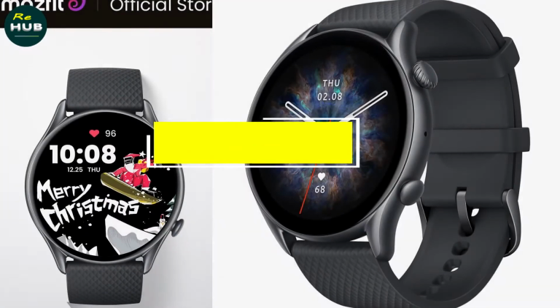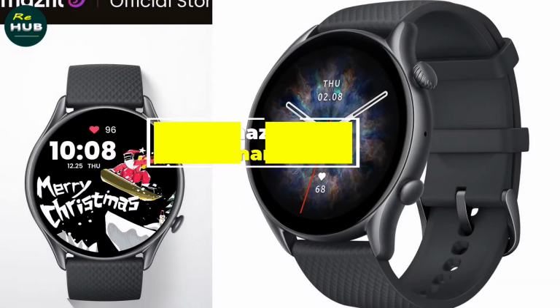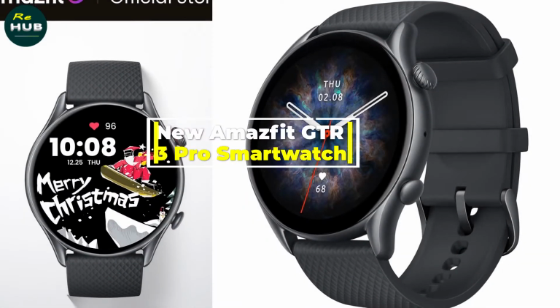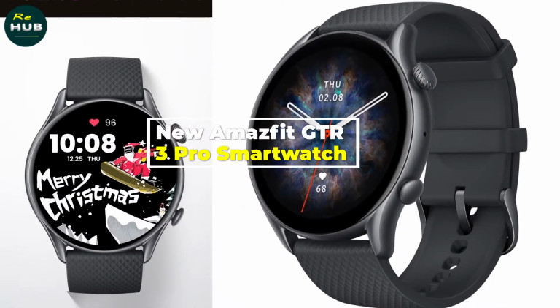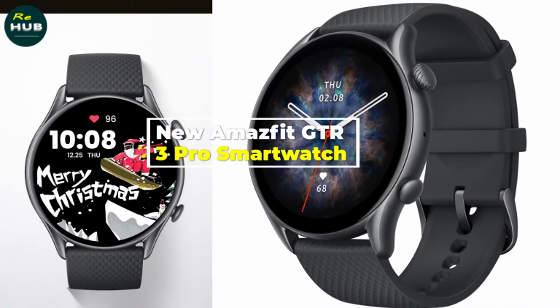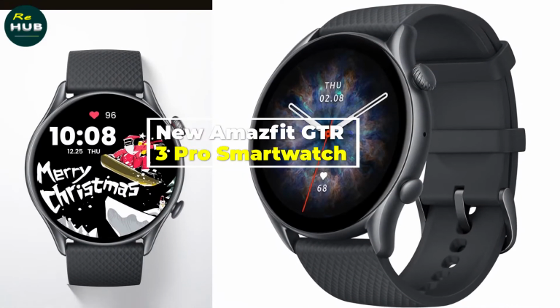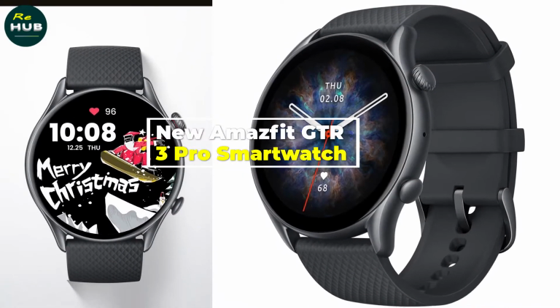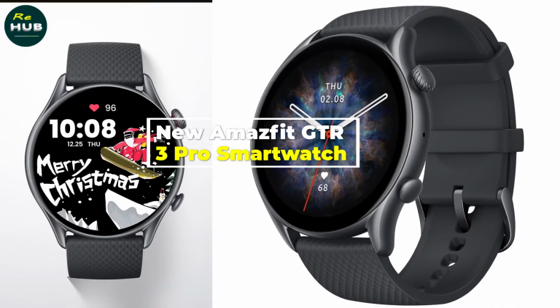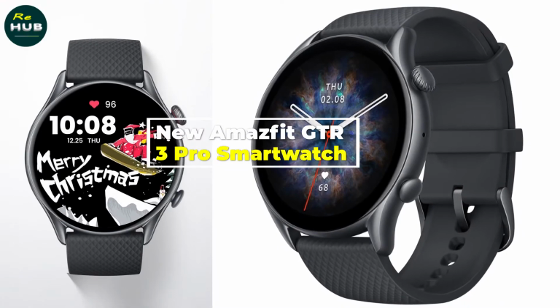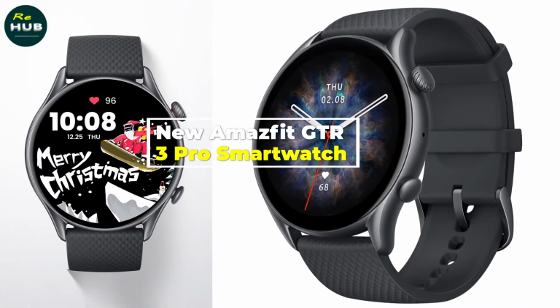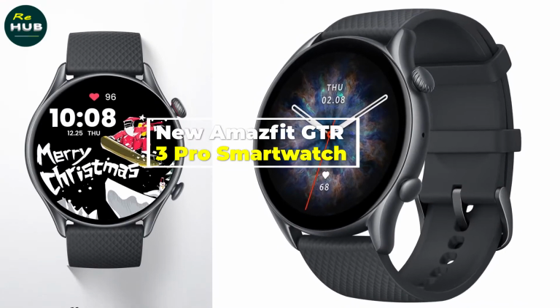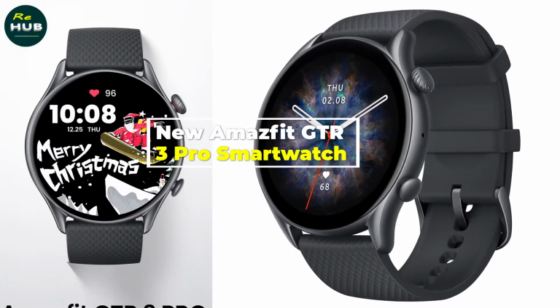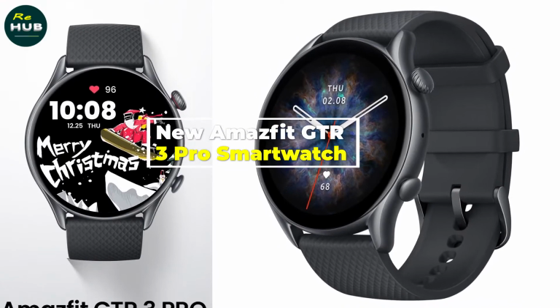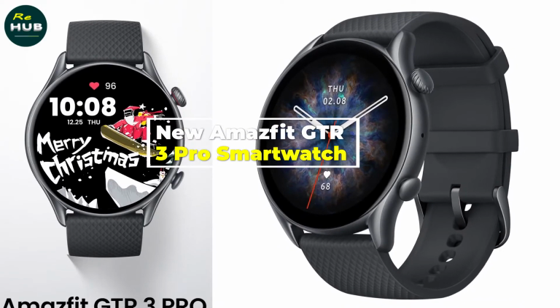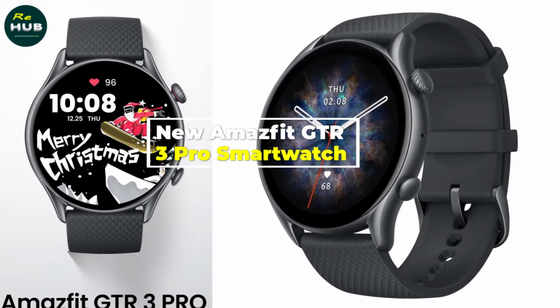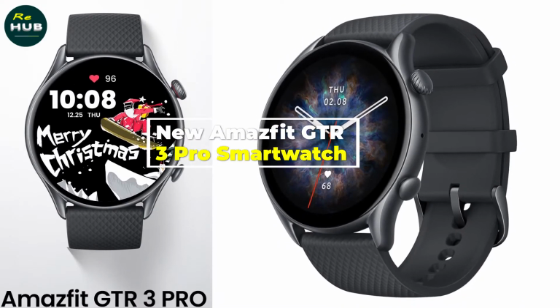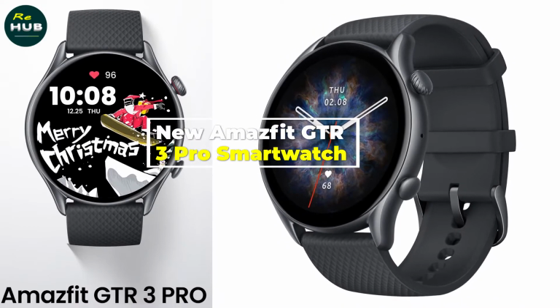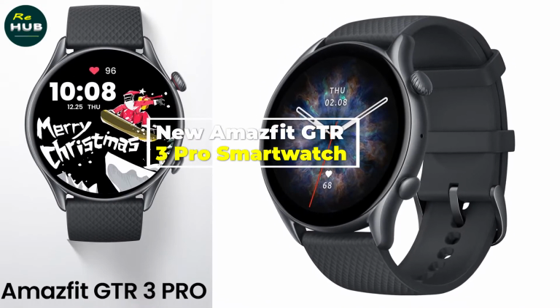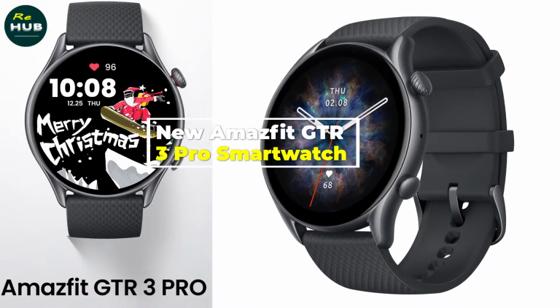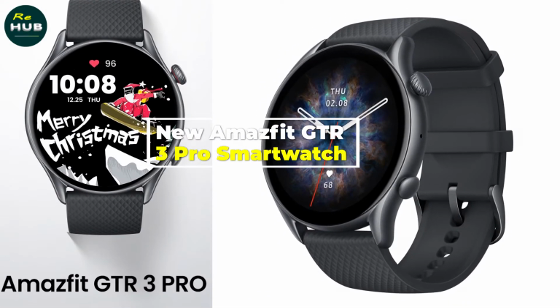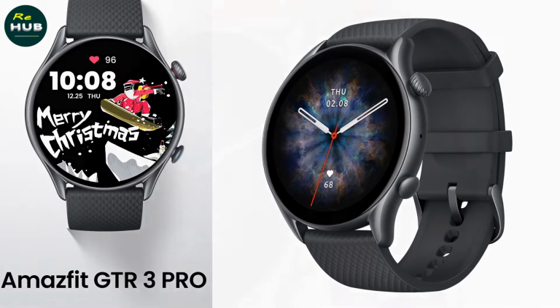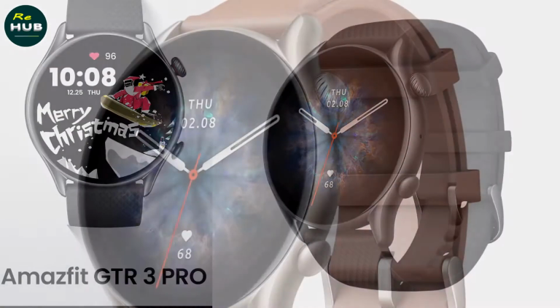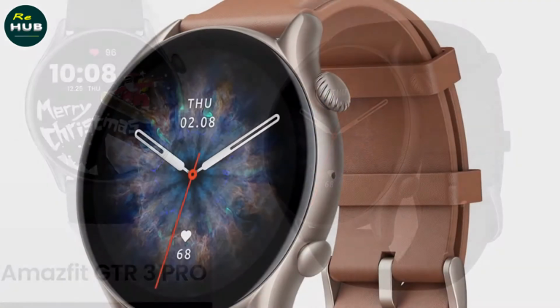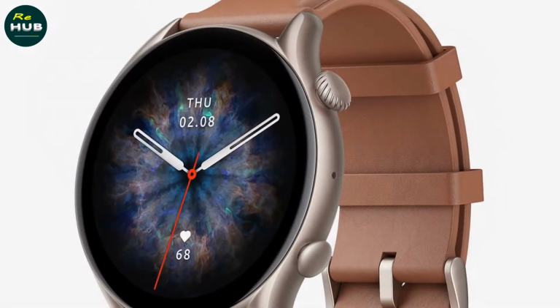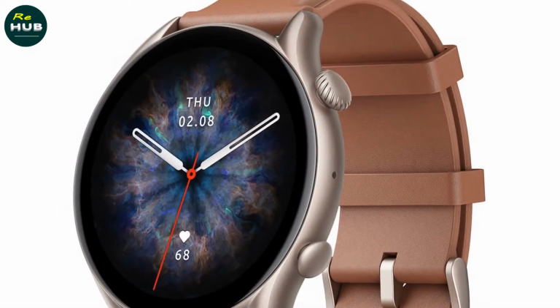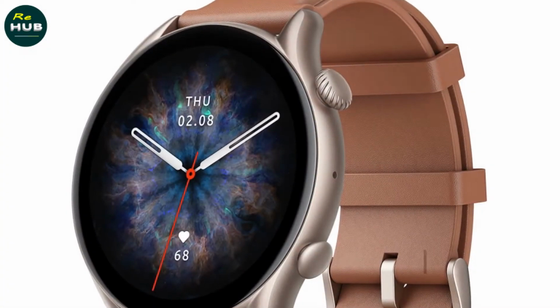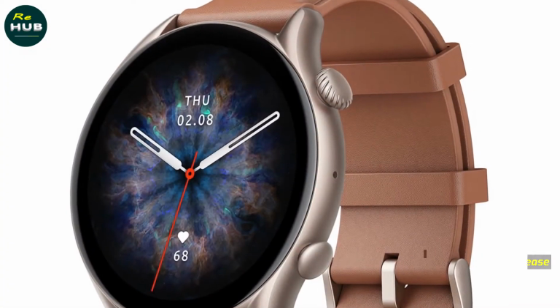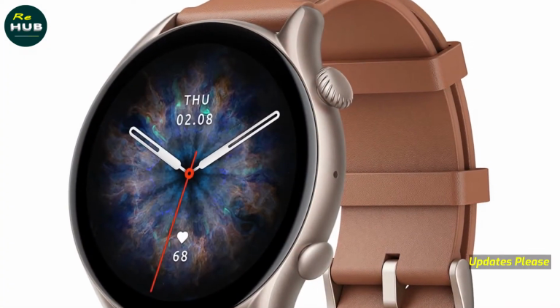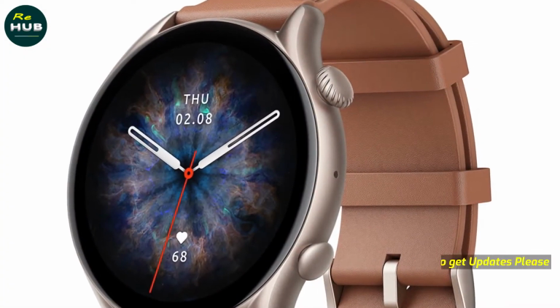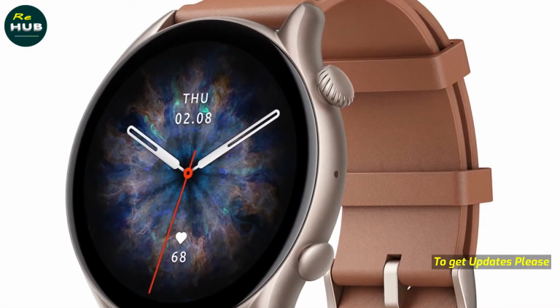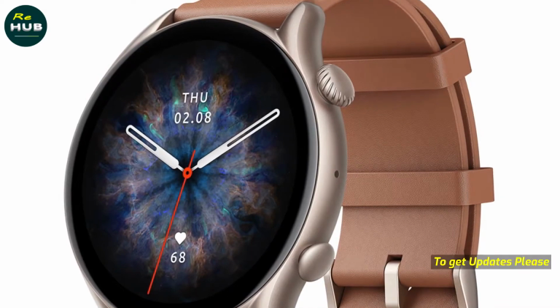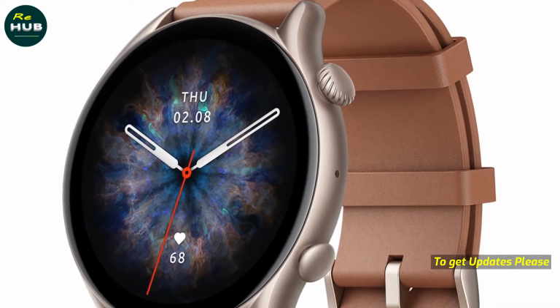New Imajfit GTR3 Pro Smartwatch. An AMOLED display, Zepp app, 12-day battery life watch for Android.